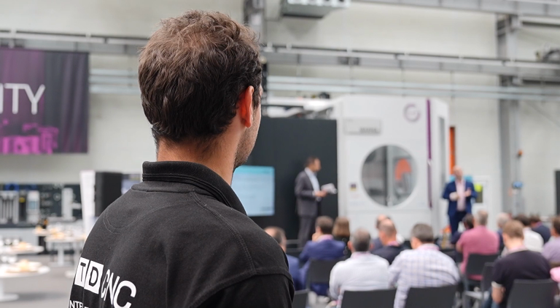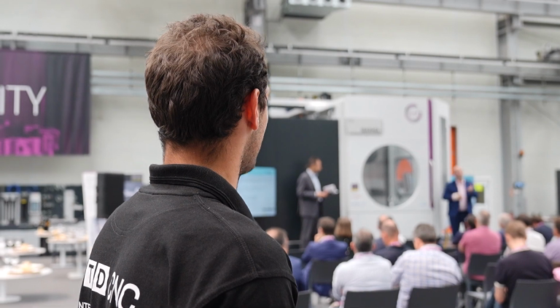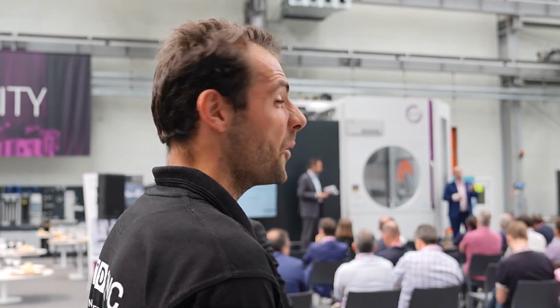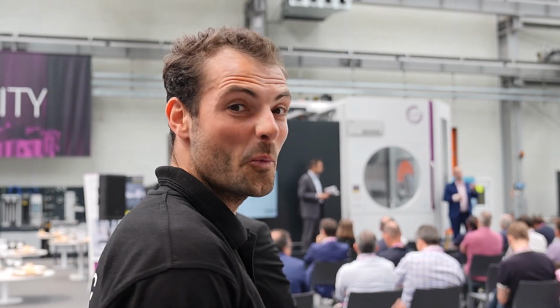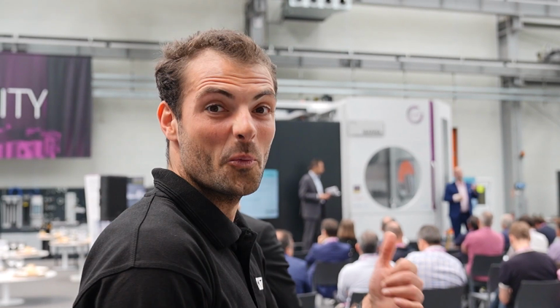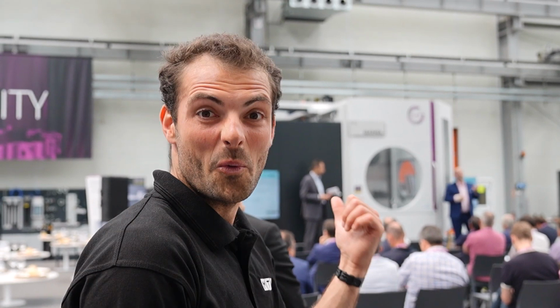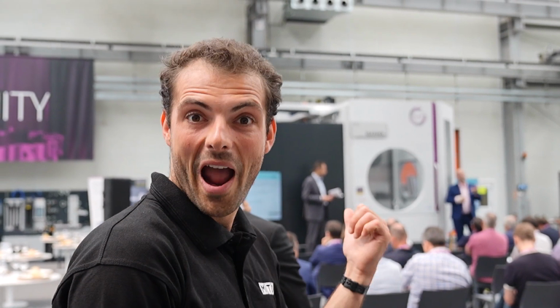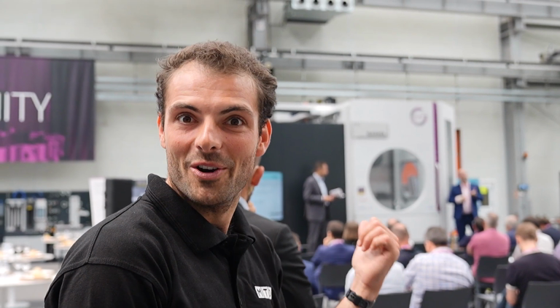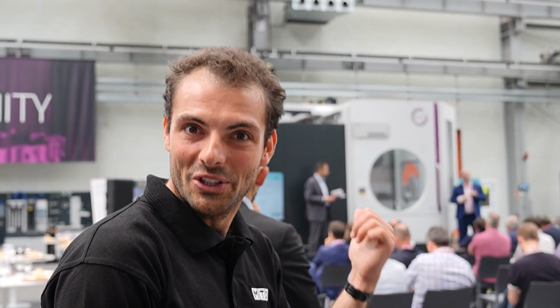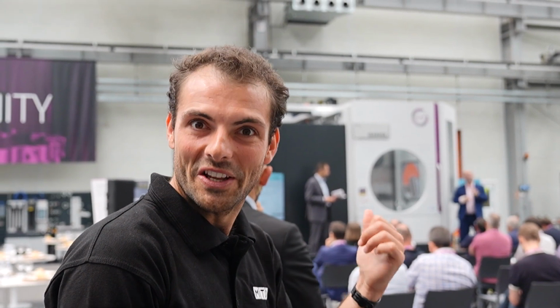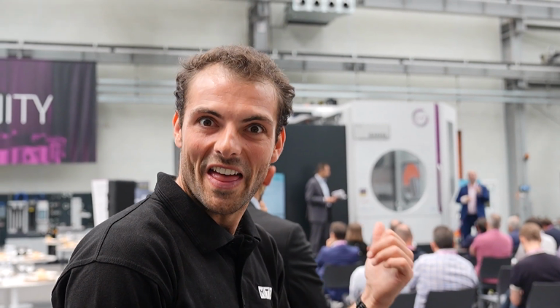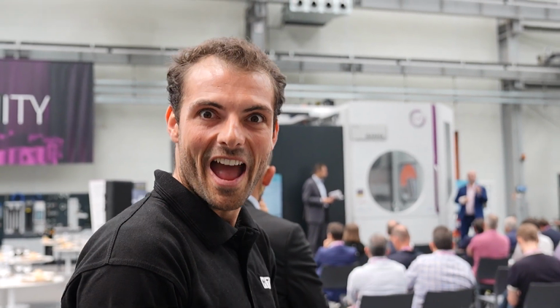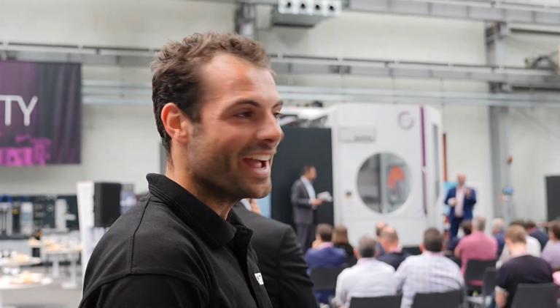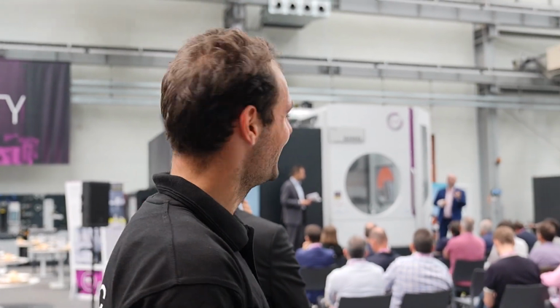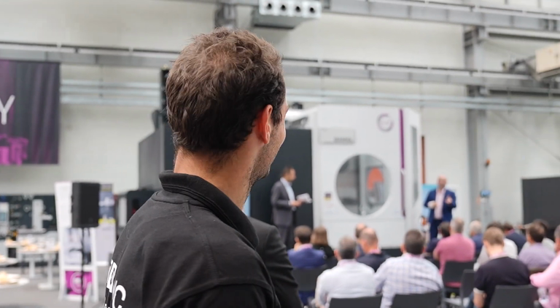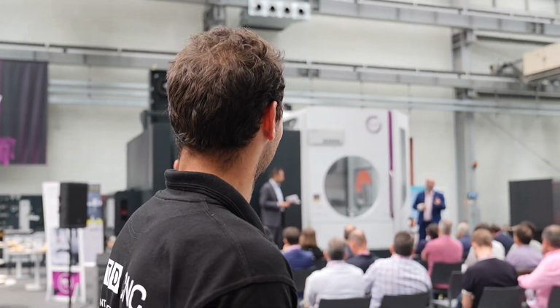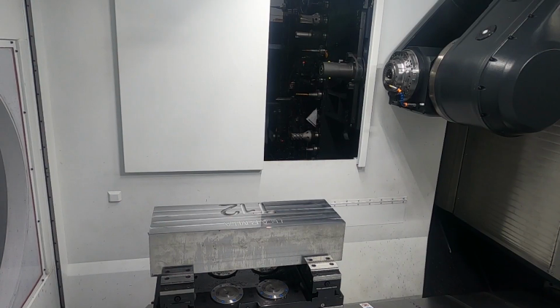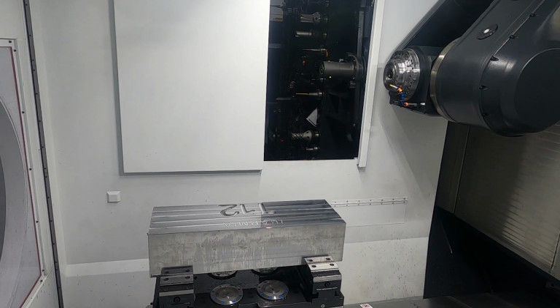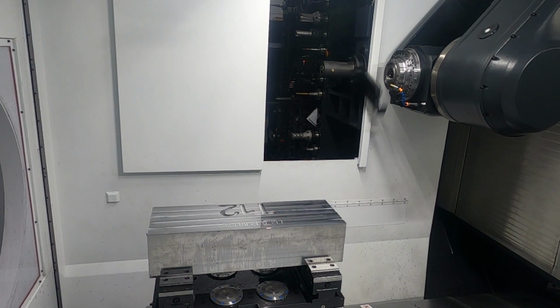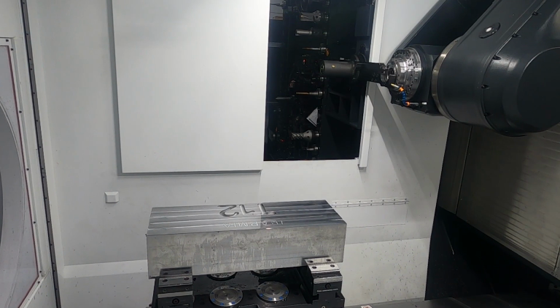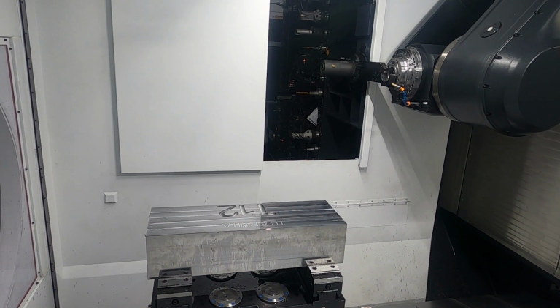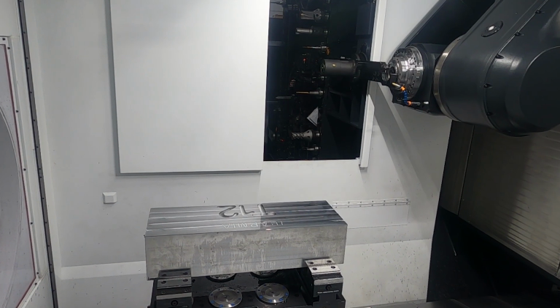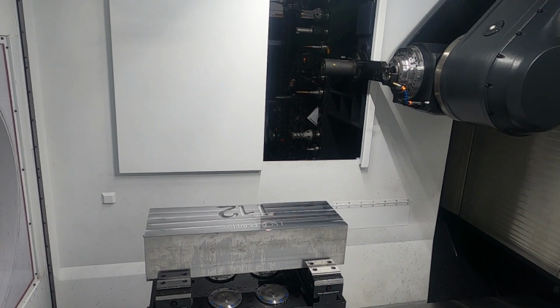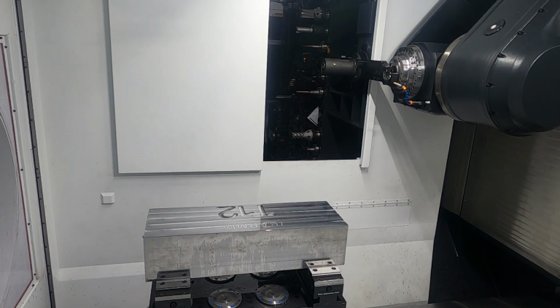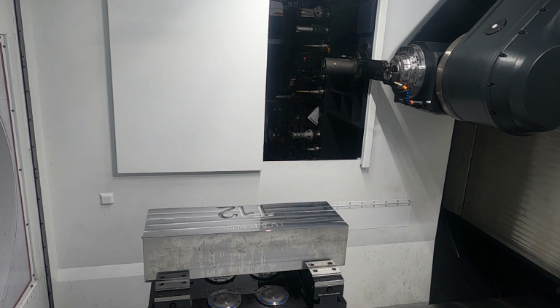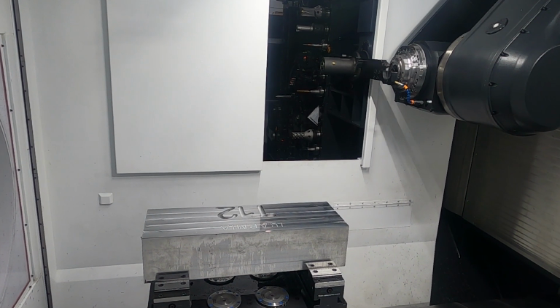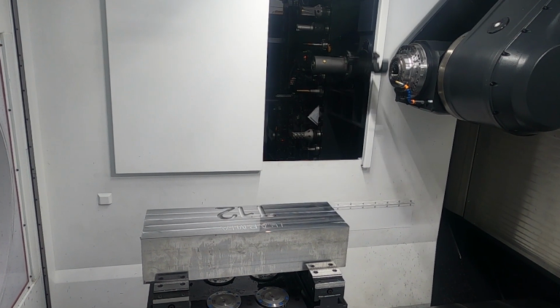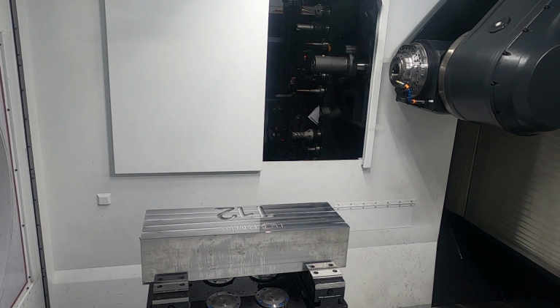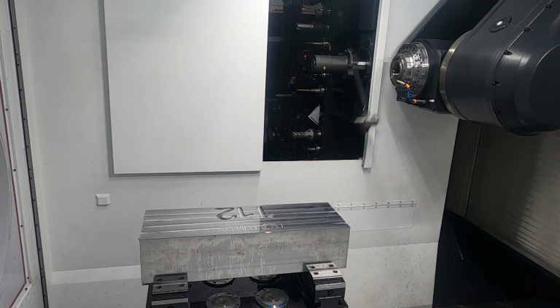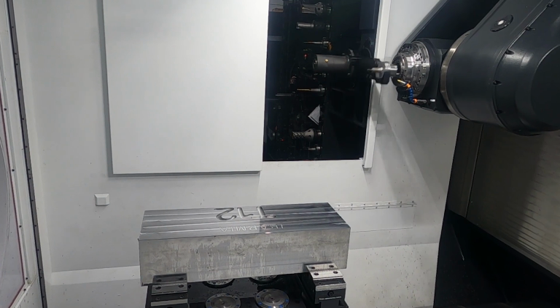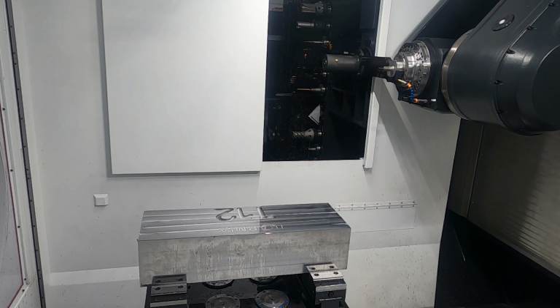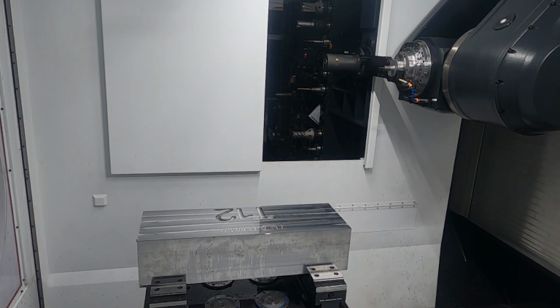What I love about the machine, what surprised me, is the size of the spindle assembly. I mean, look at the size of that. It's absolutely huge.